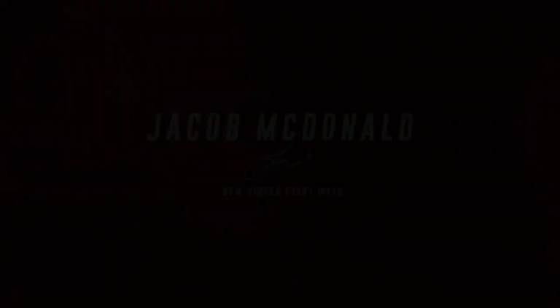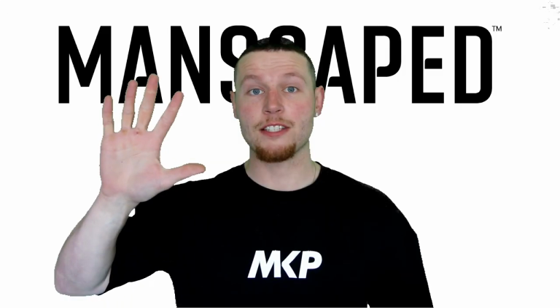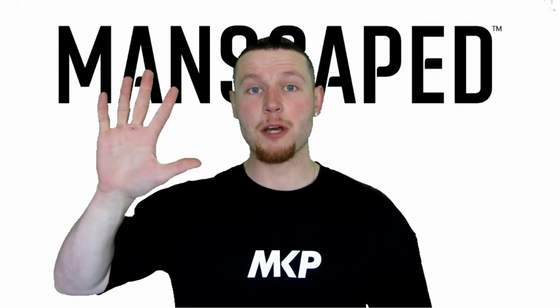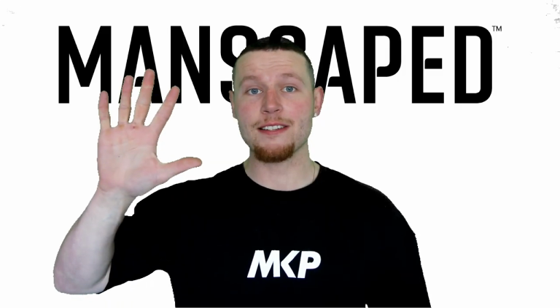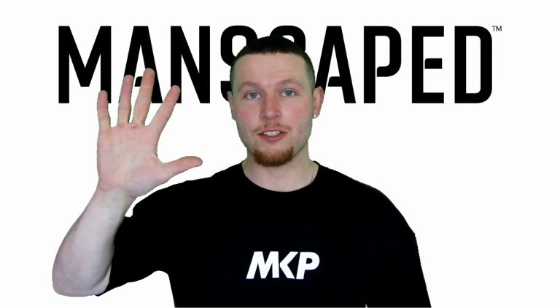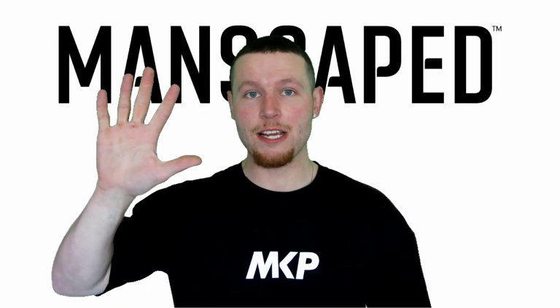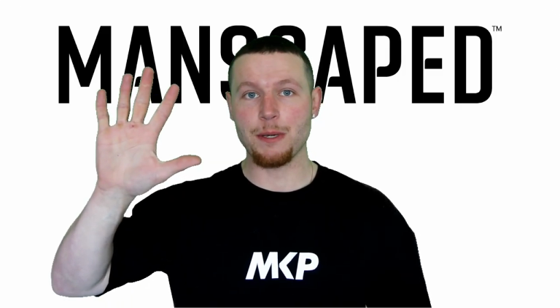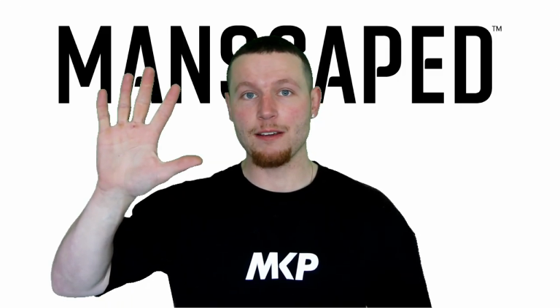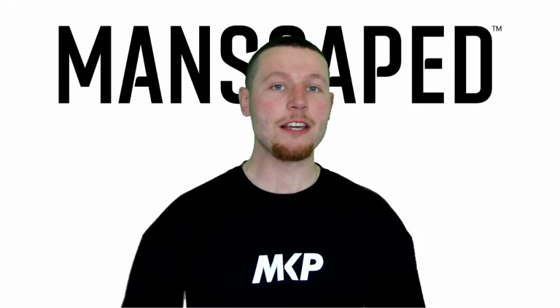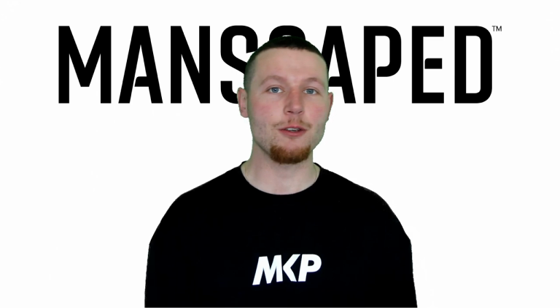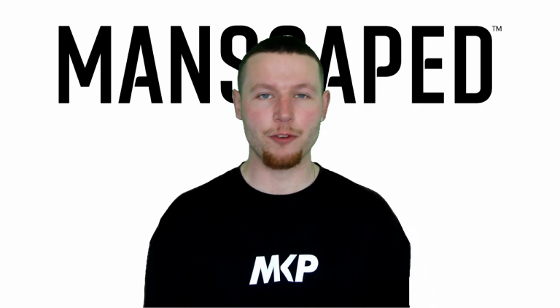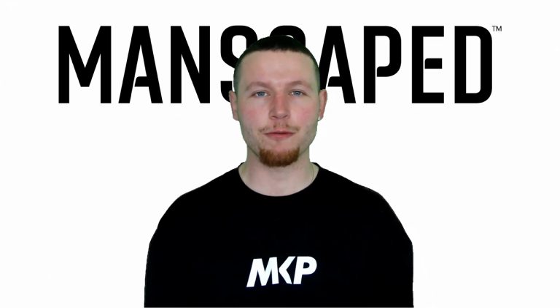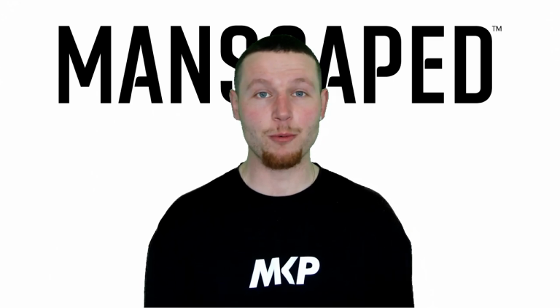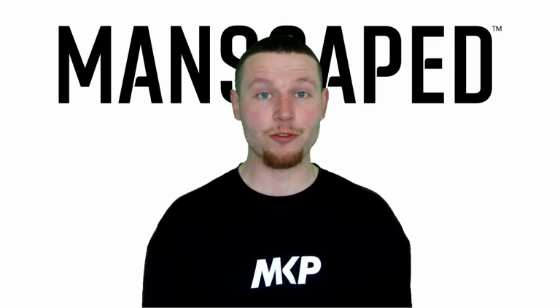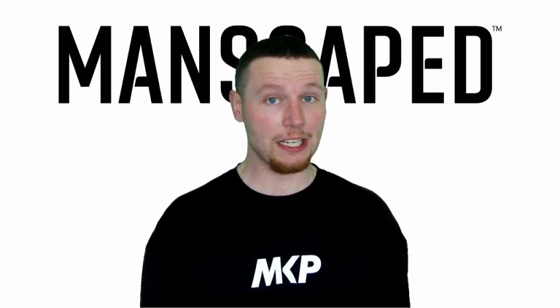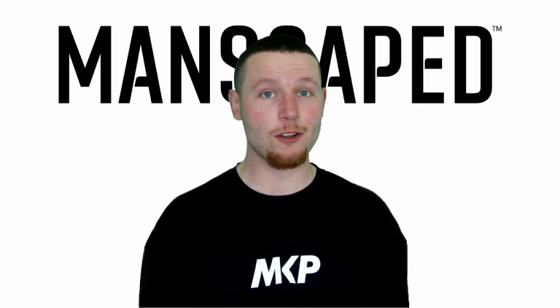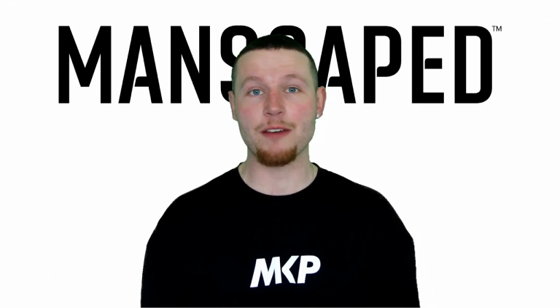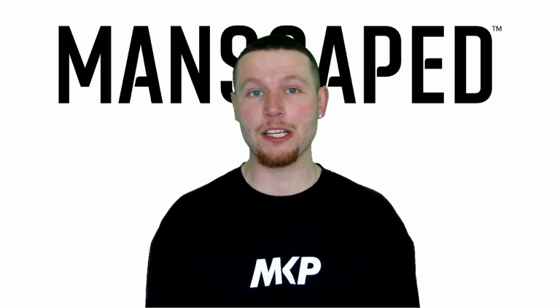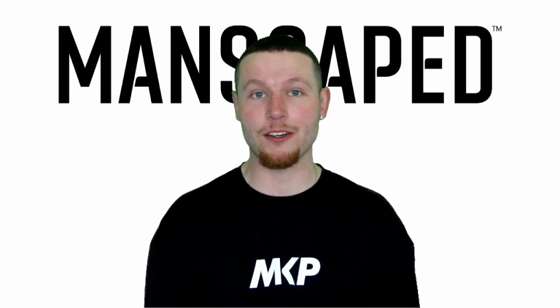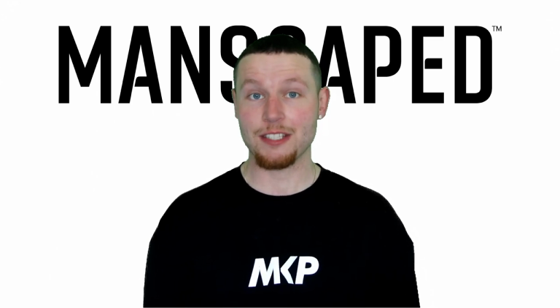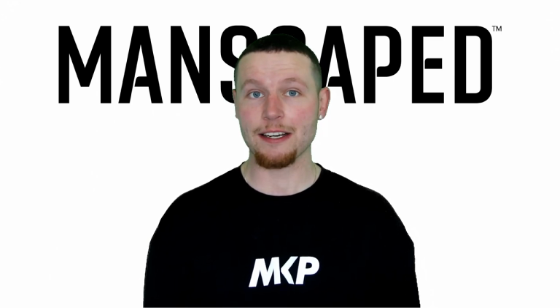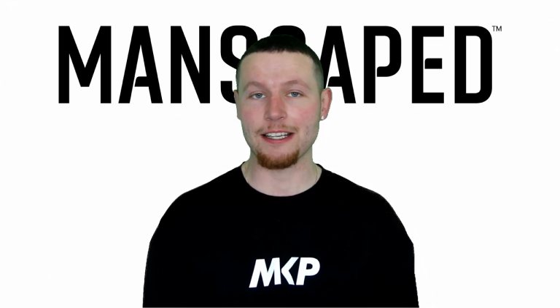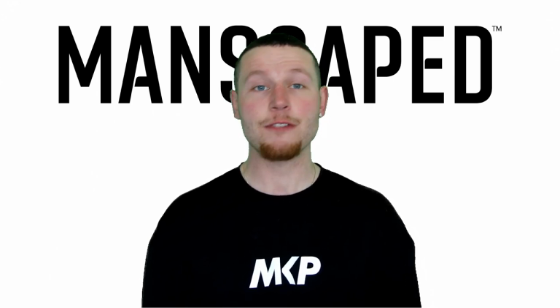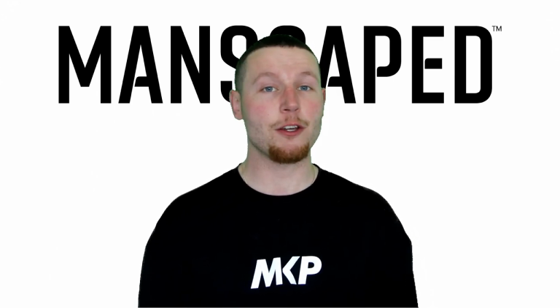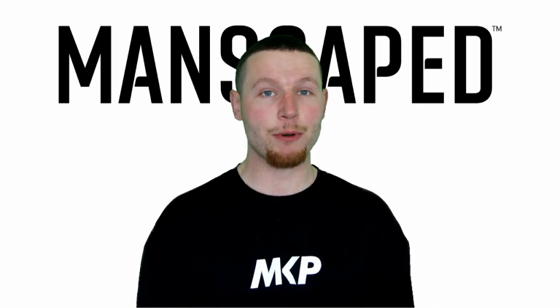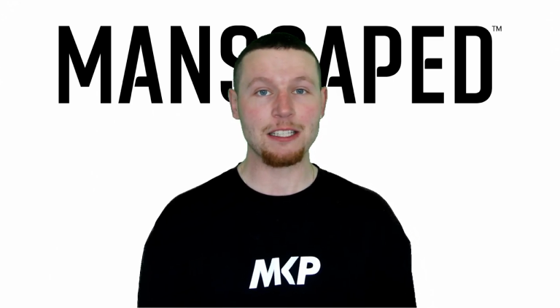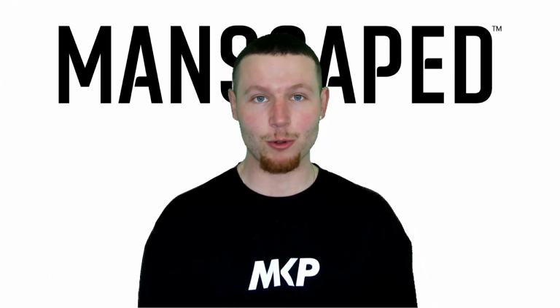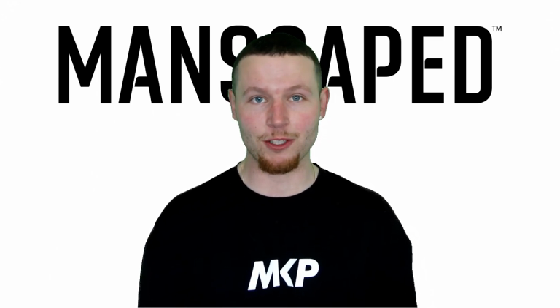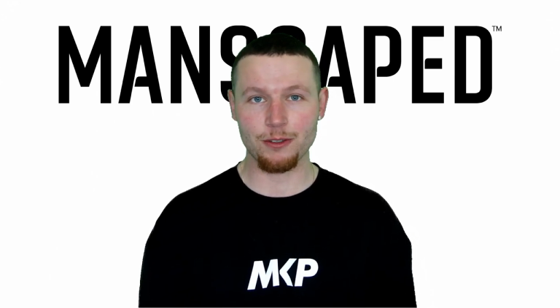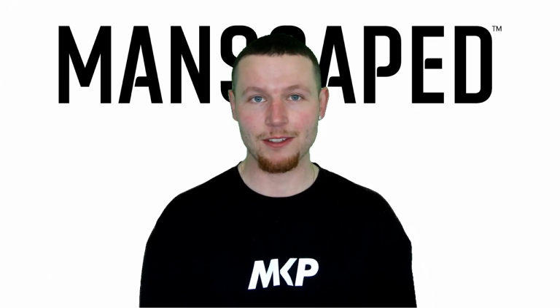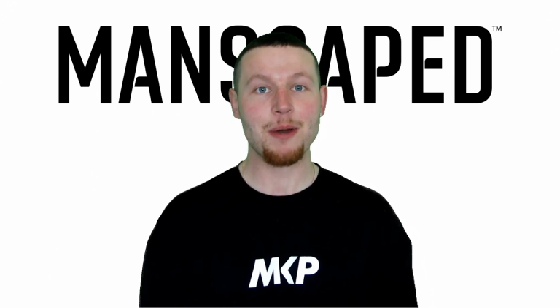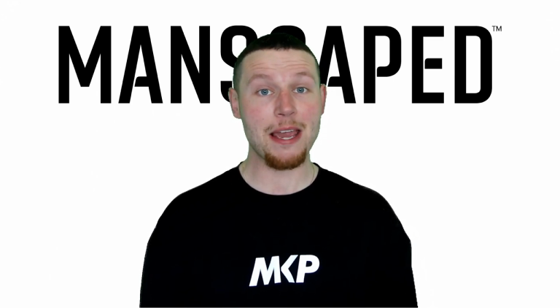Sup guys, it's Jacob here. Thank you first and foremost for clicking on my video. This video is proudly brought to you by Manscaped.